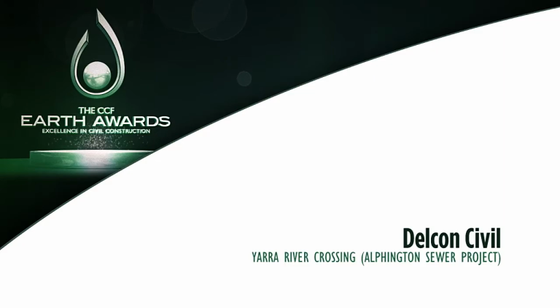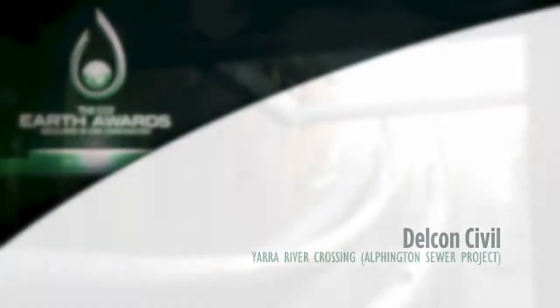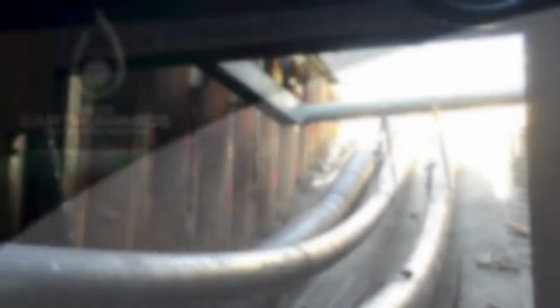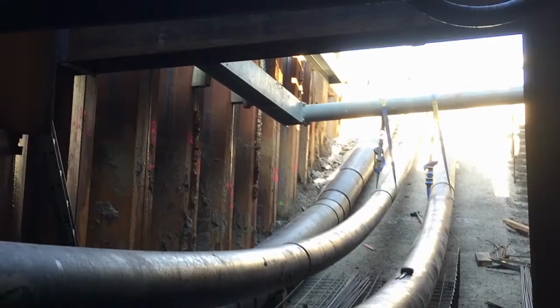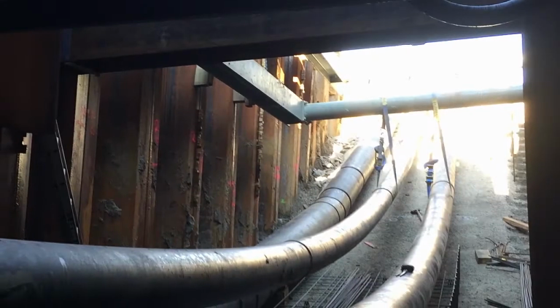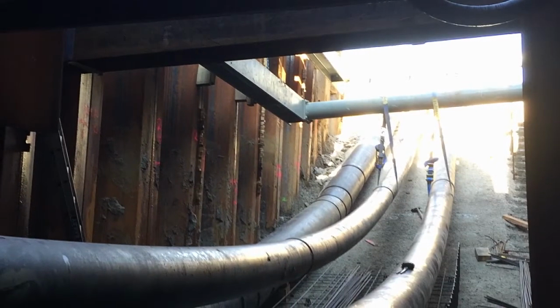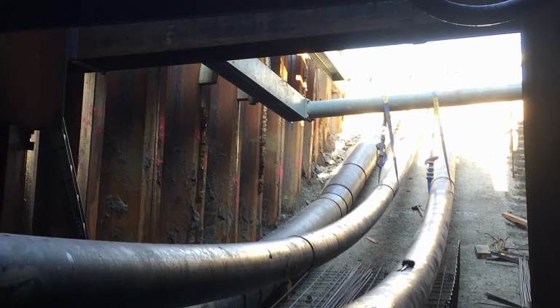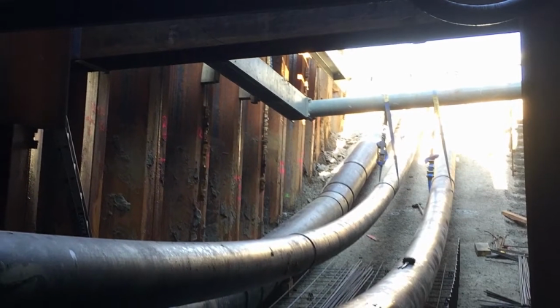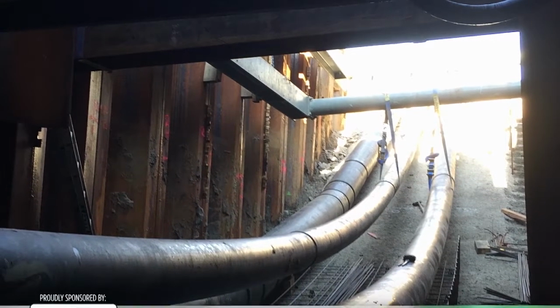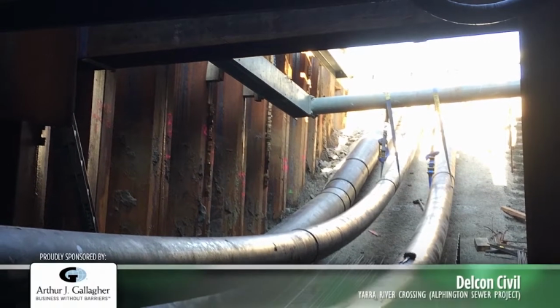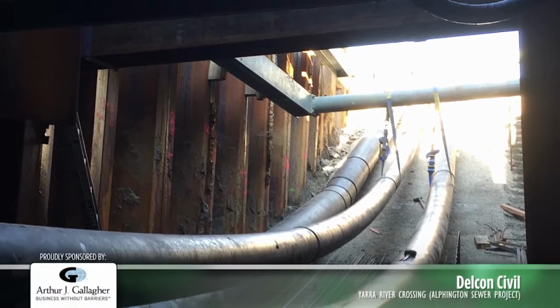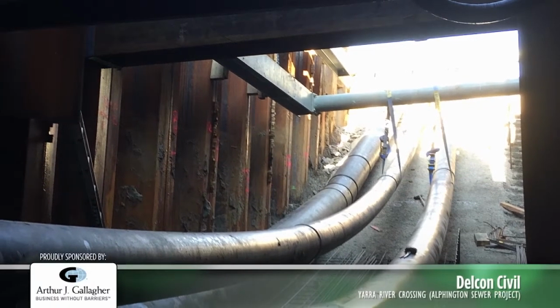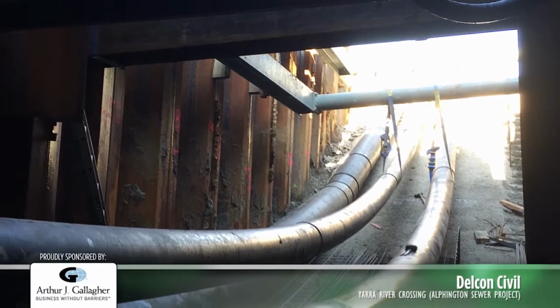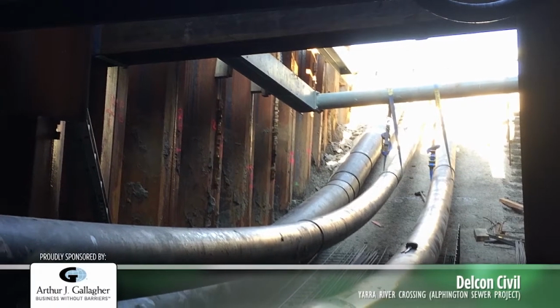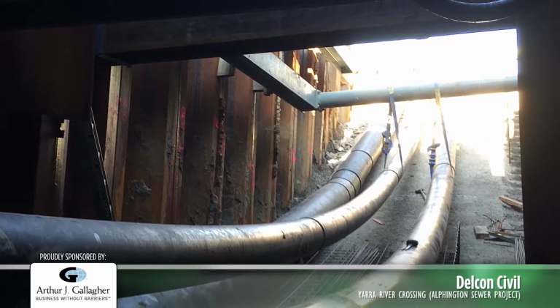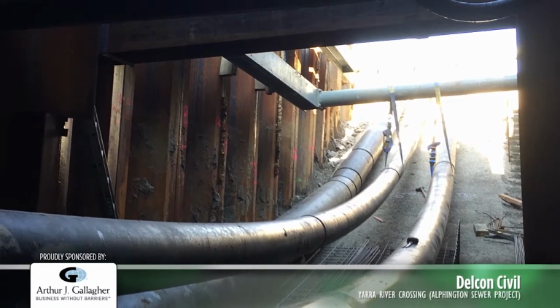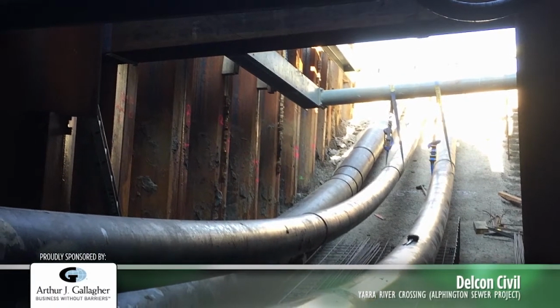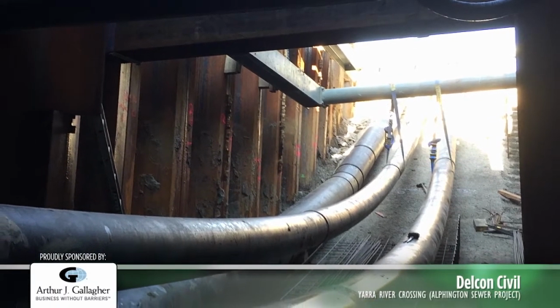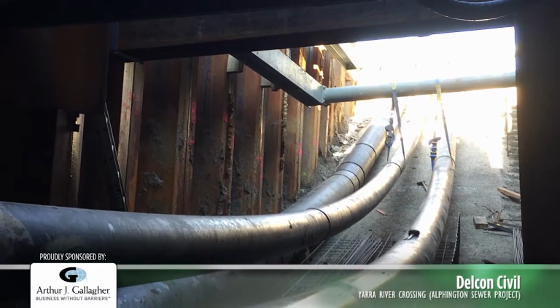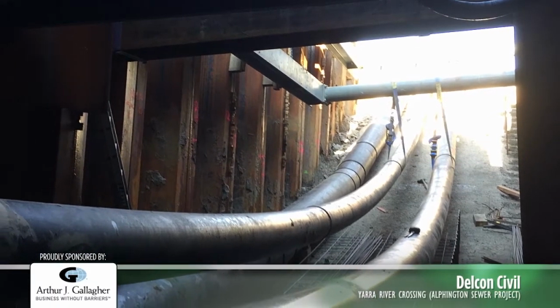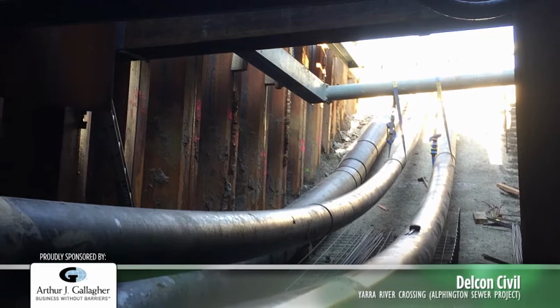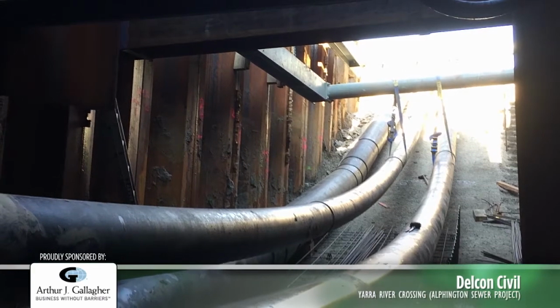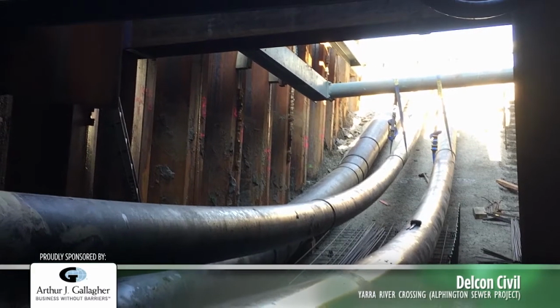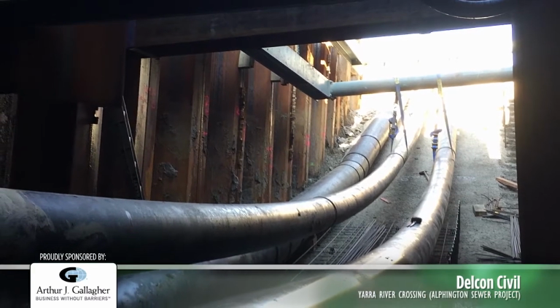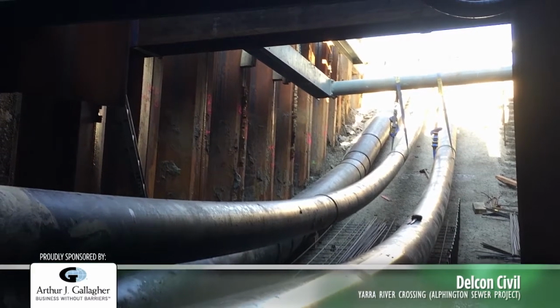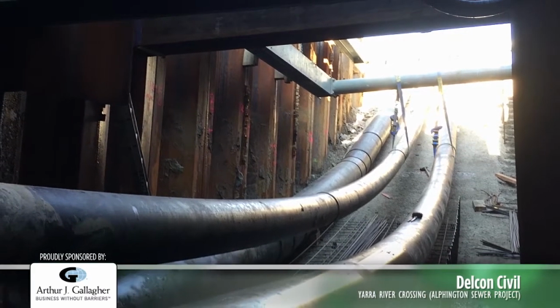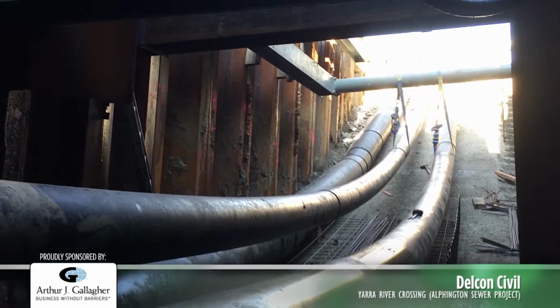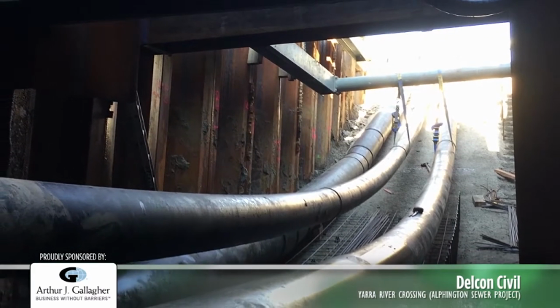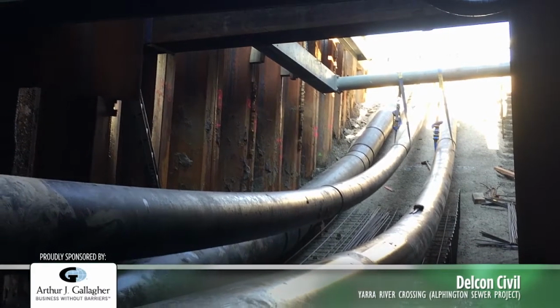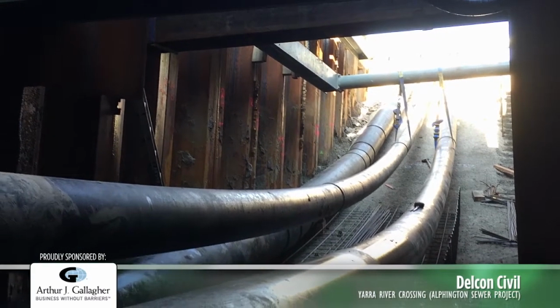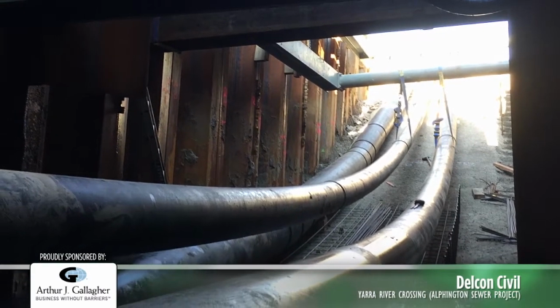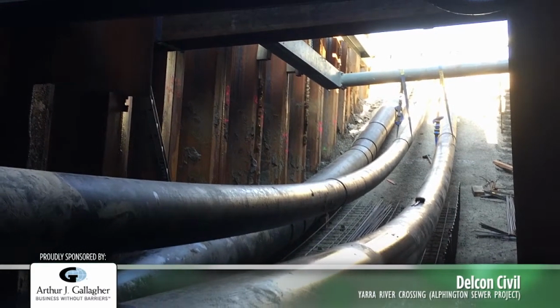The Yarra River Crossing project involved the construction of a multifaceted siphon pipeline under the Yarra River between Elfington and Kew.